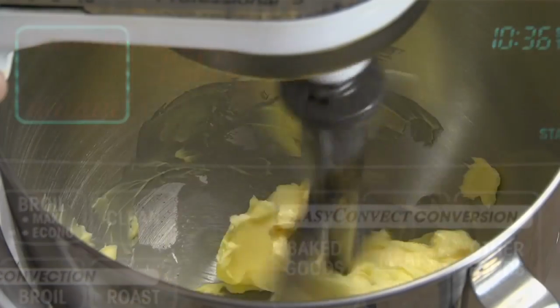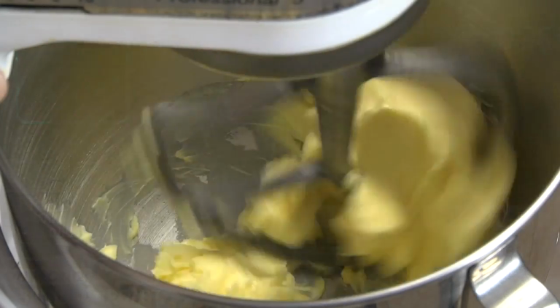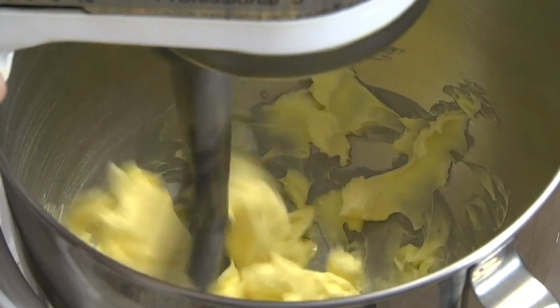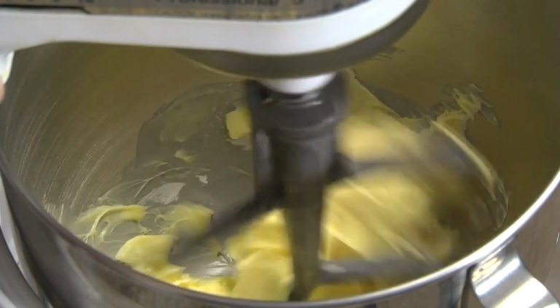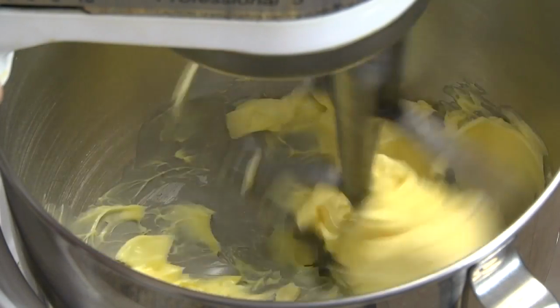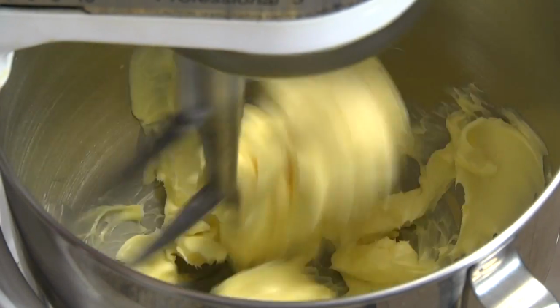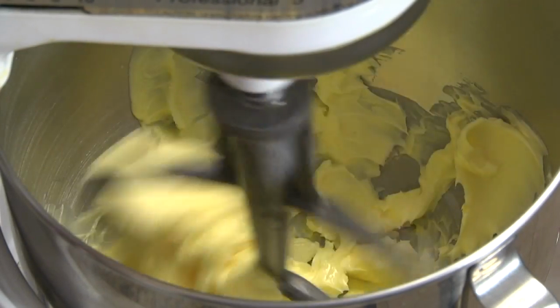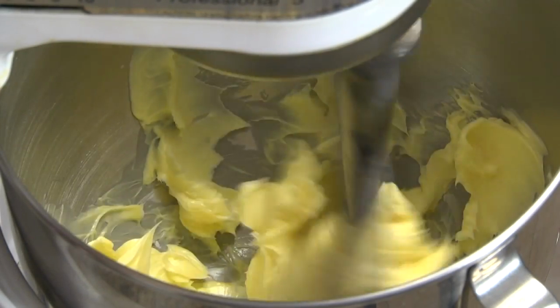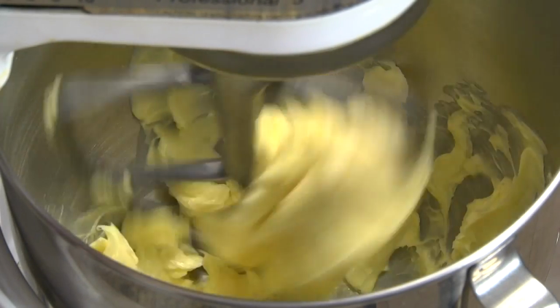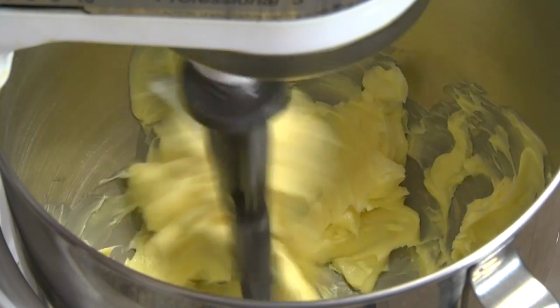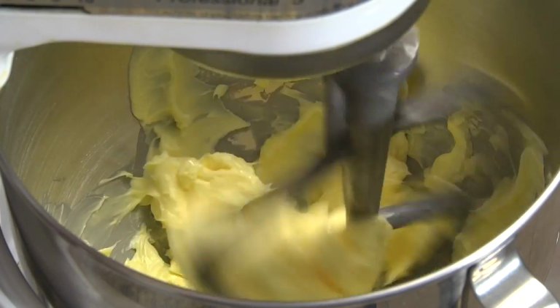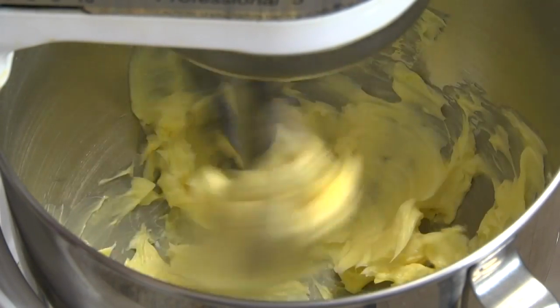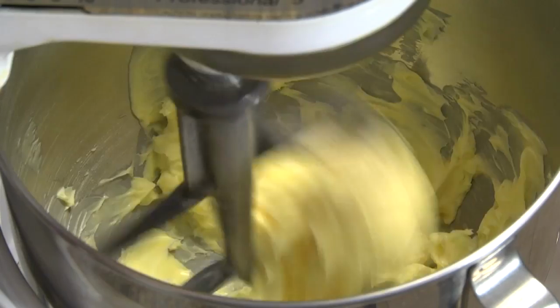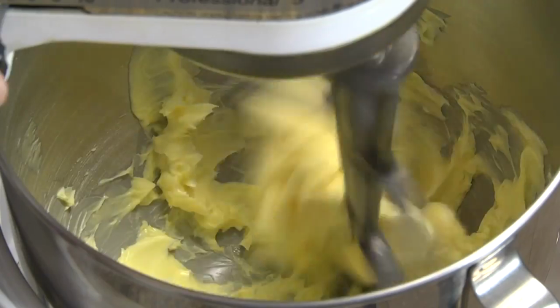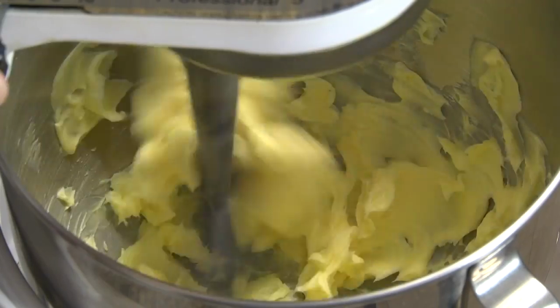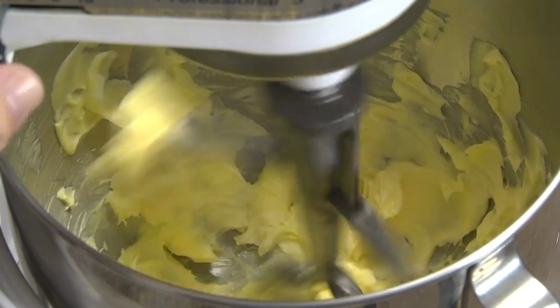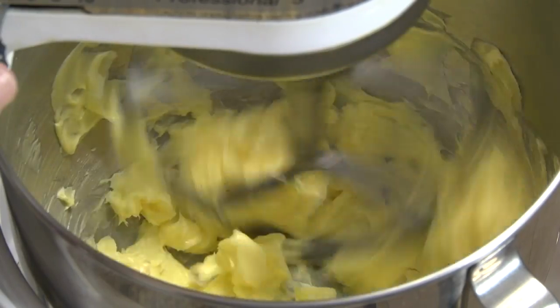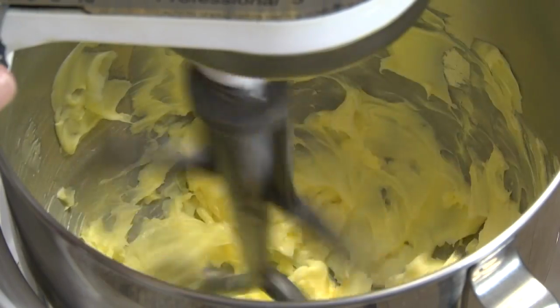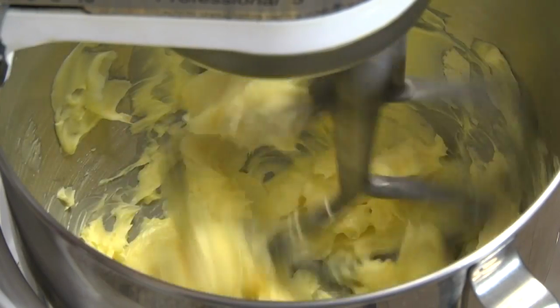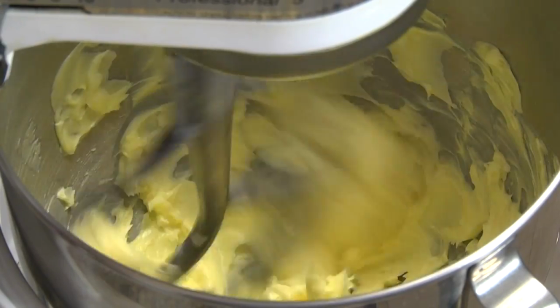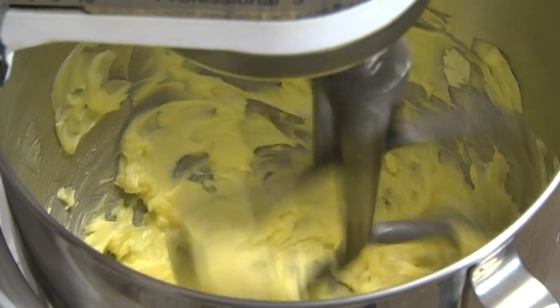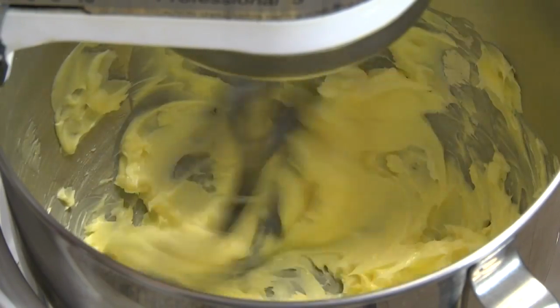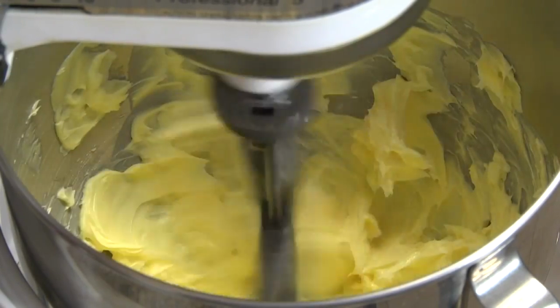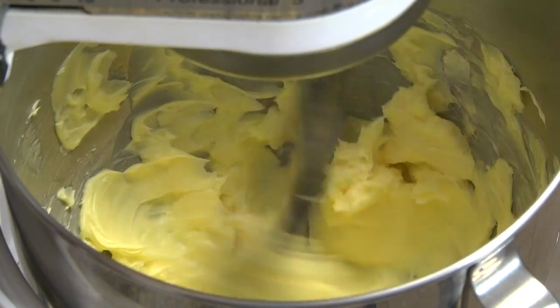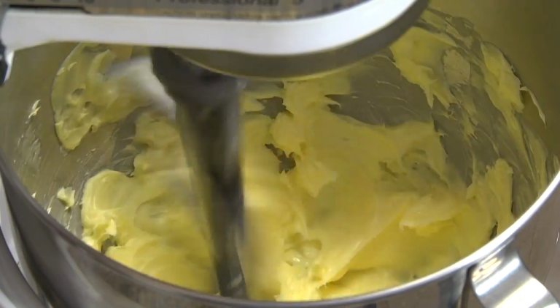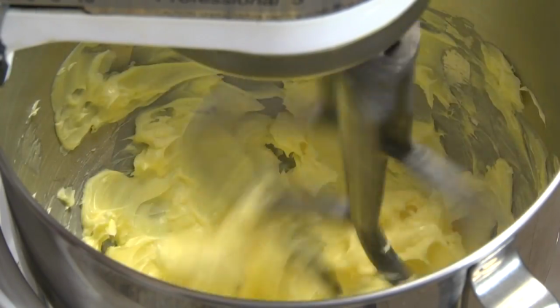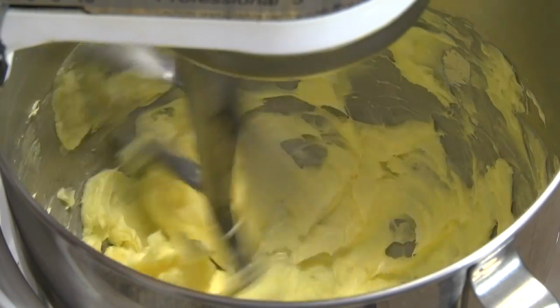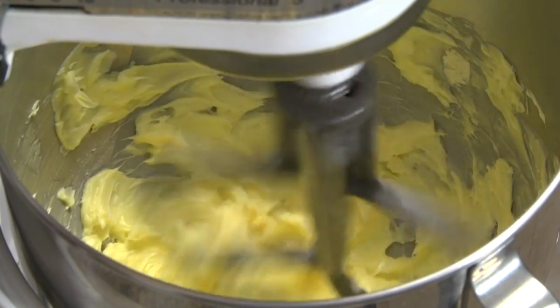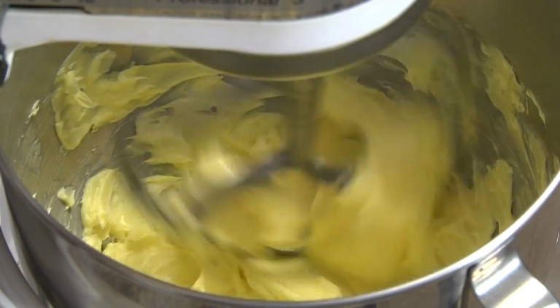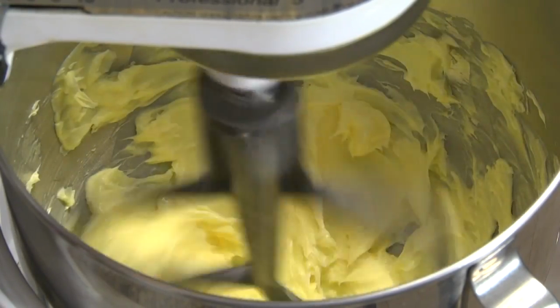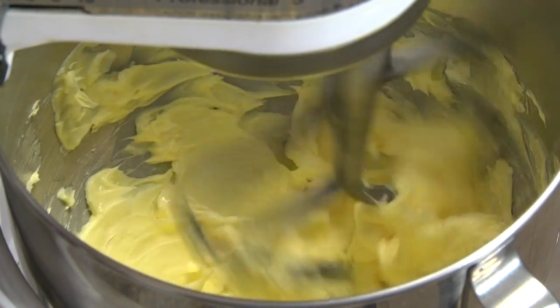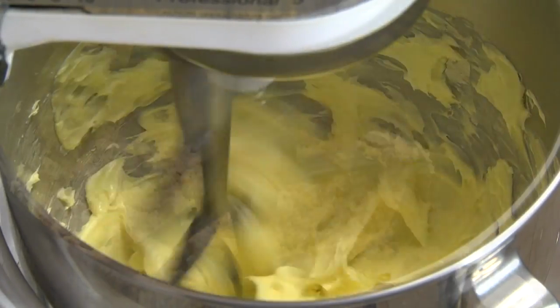Beat 8 ounces of margarine or softened butter on medium-high speed until creamy, about 1 minute.